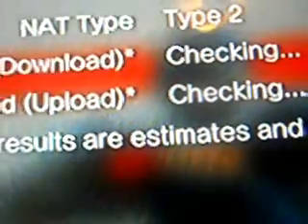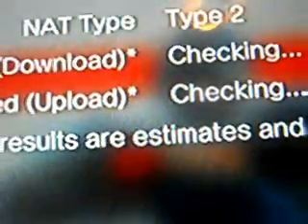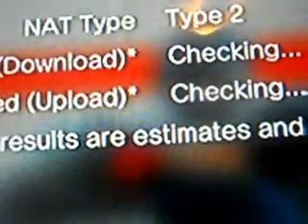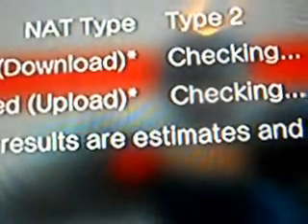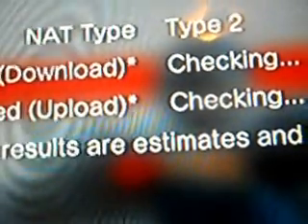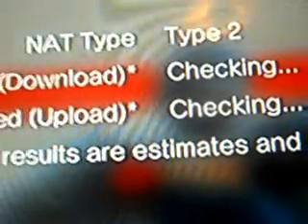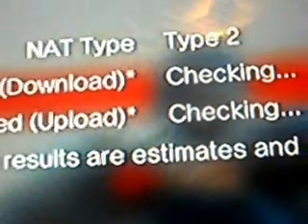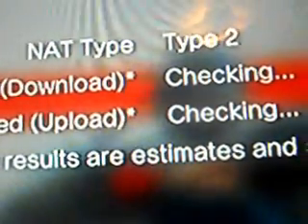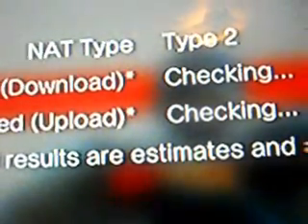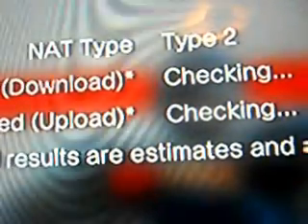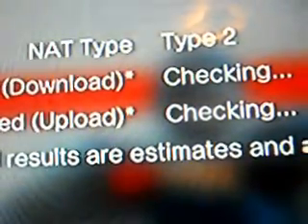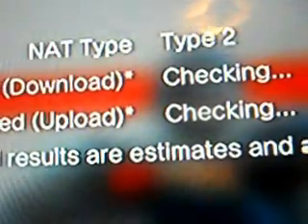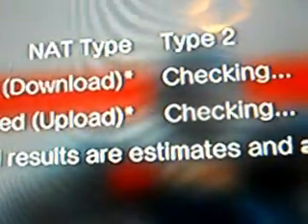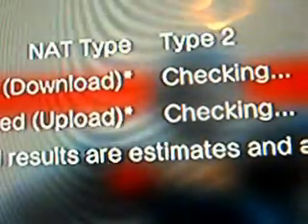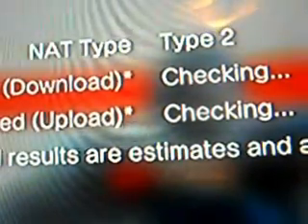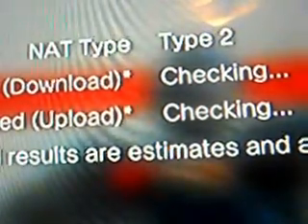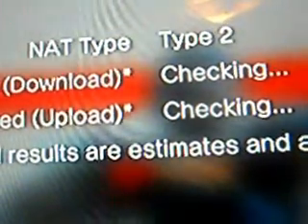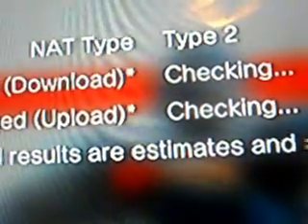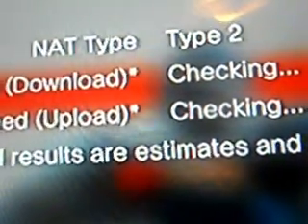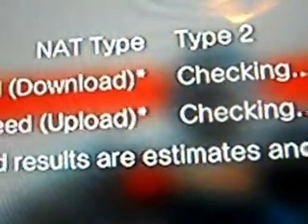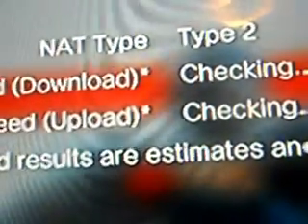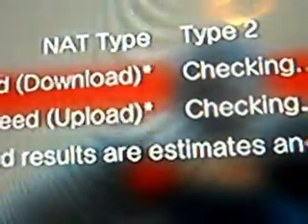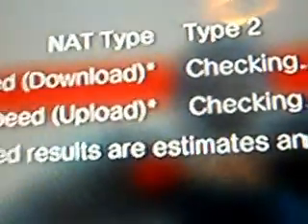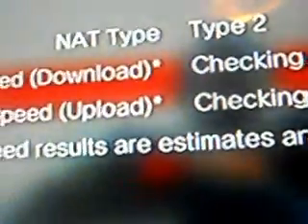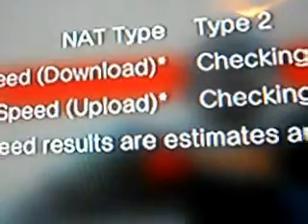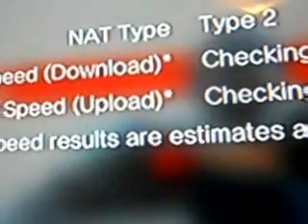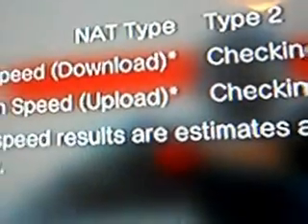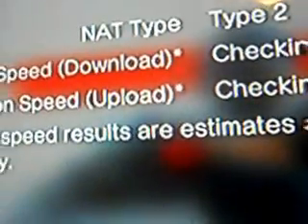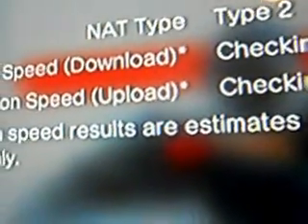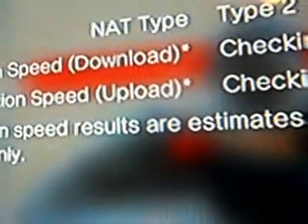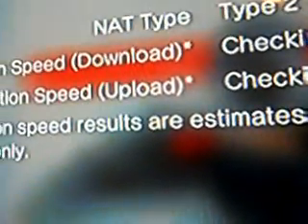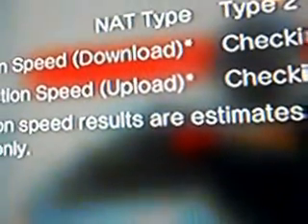And then you wait until it's done checking, uploading and downloading all the speed connections.